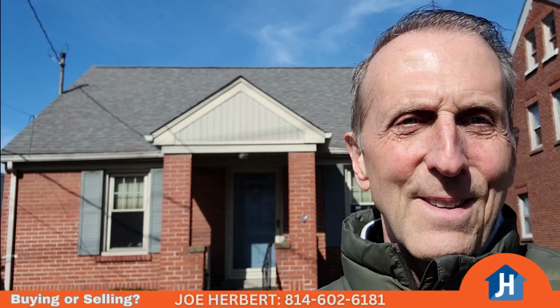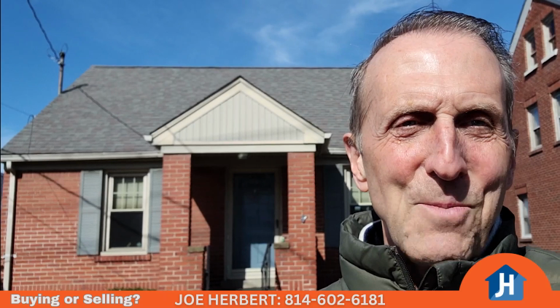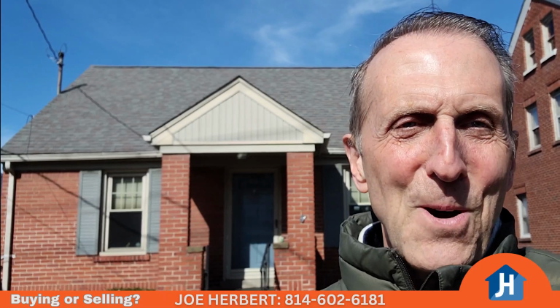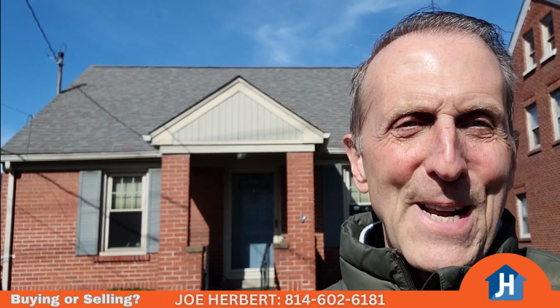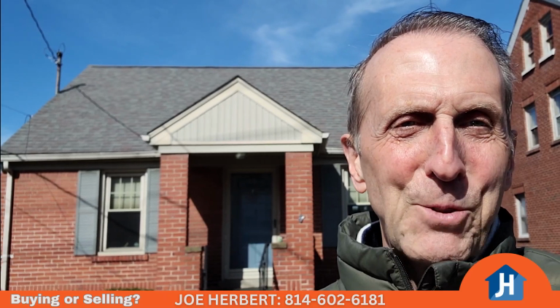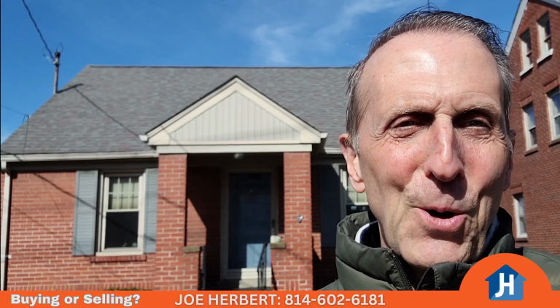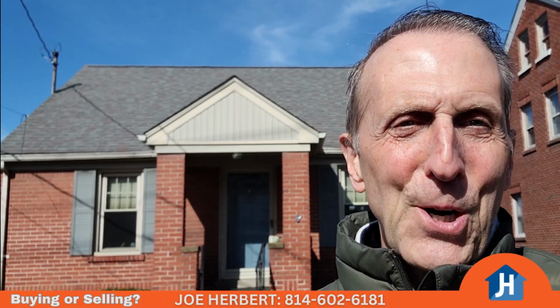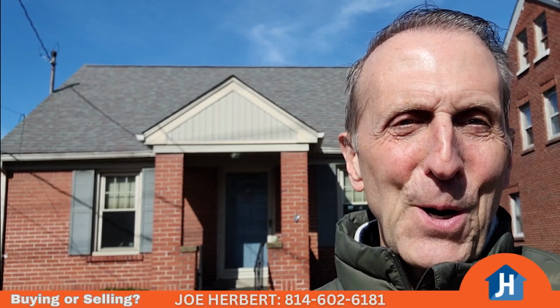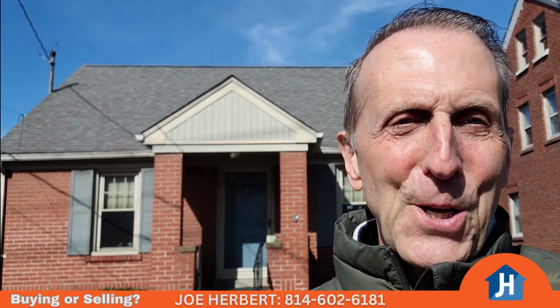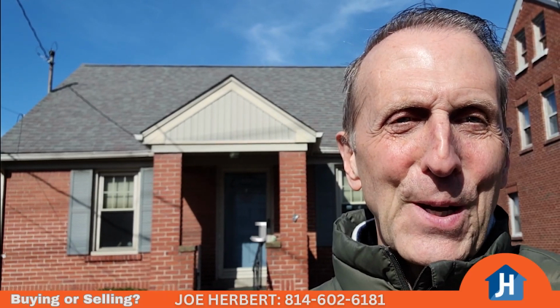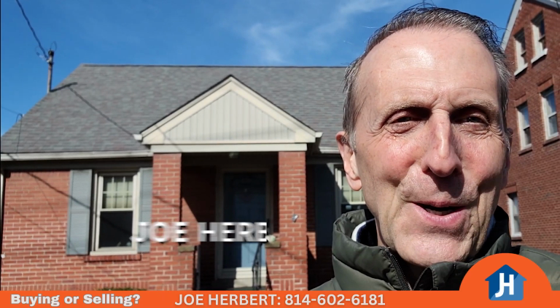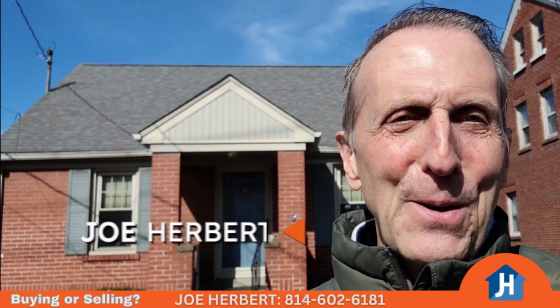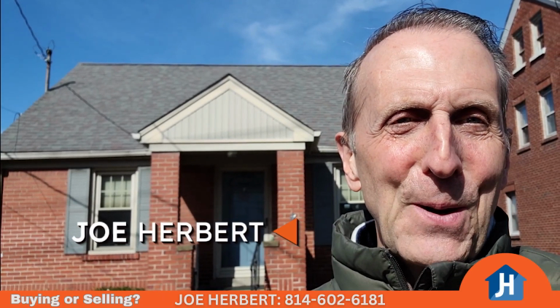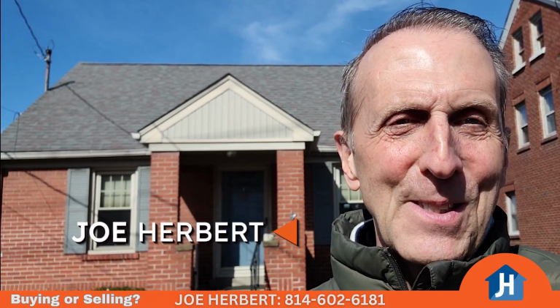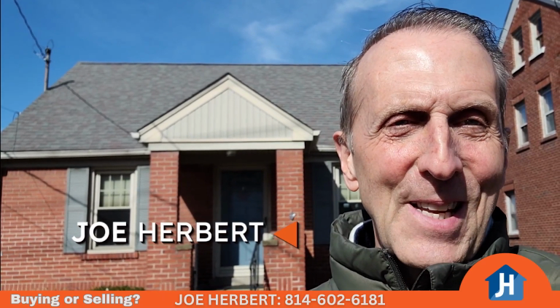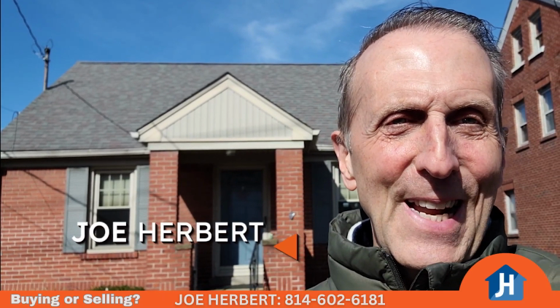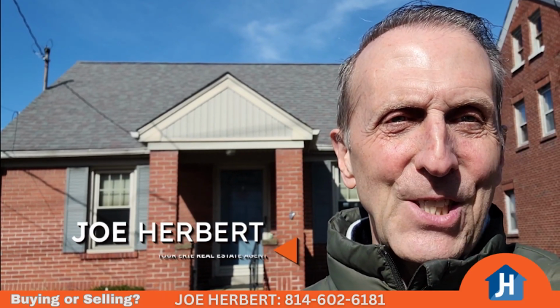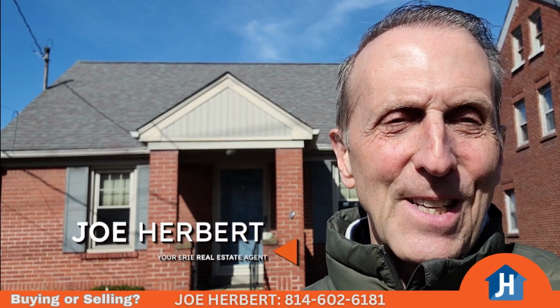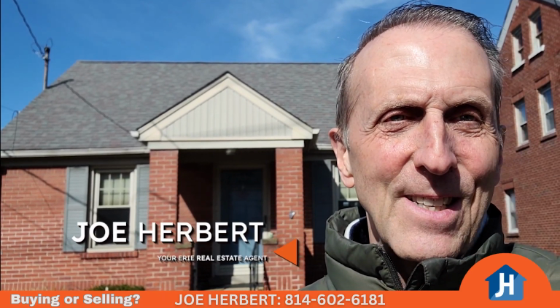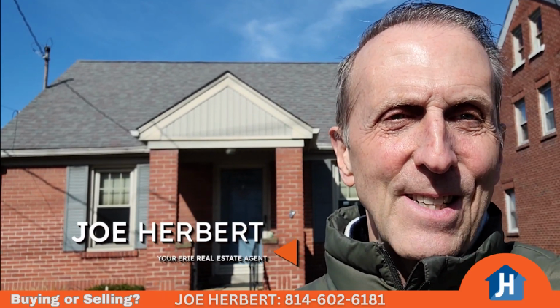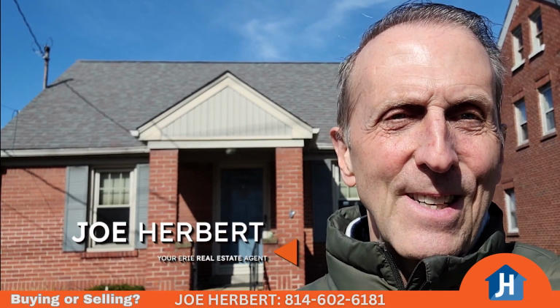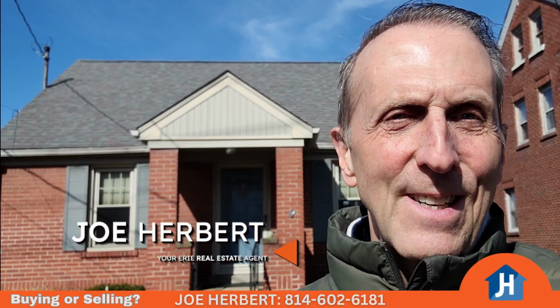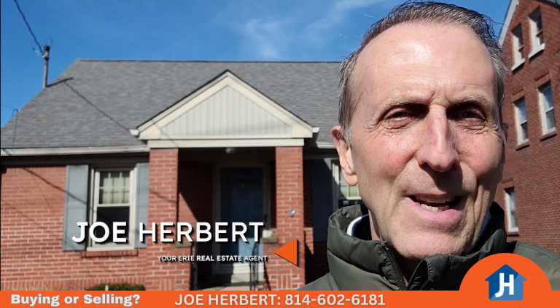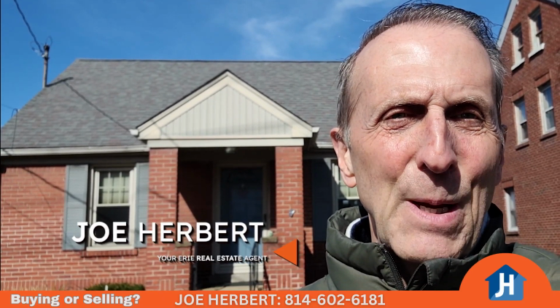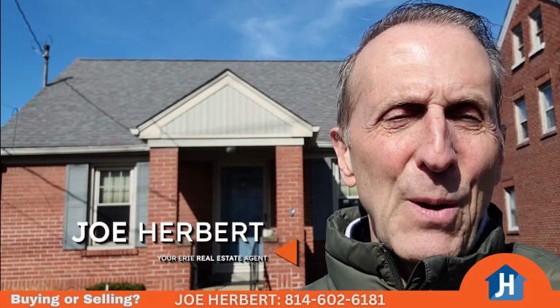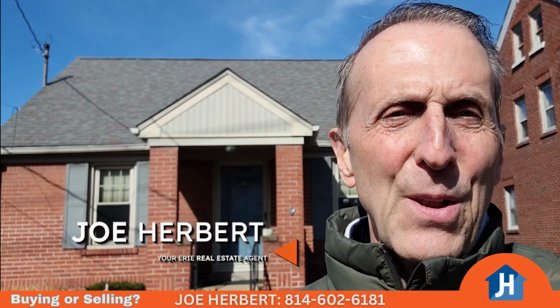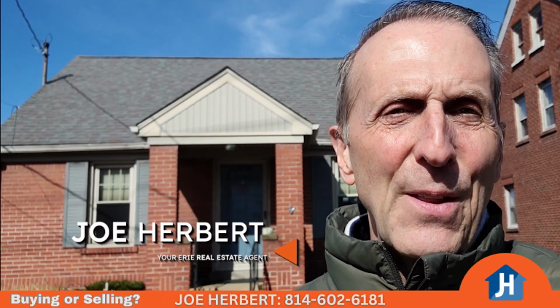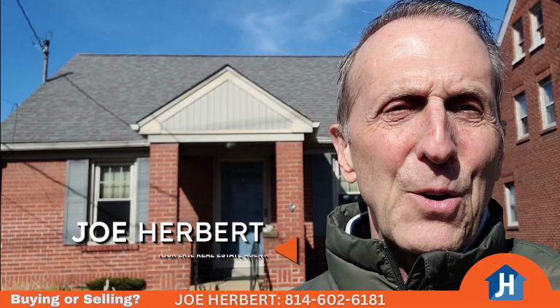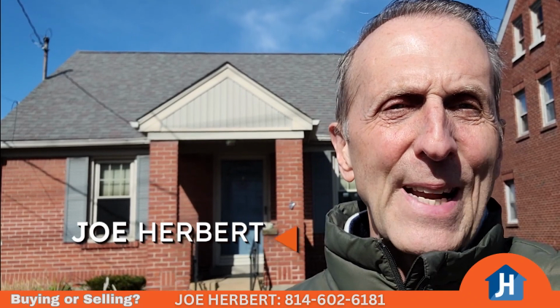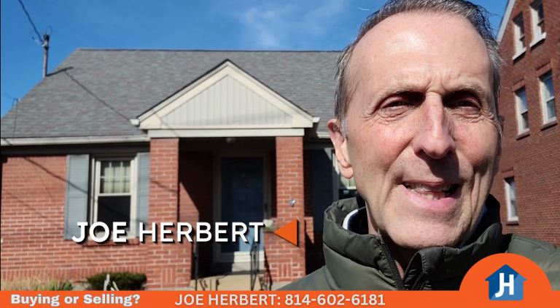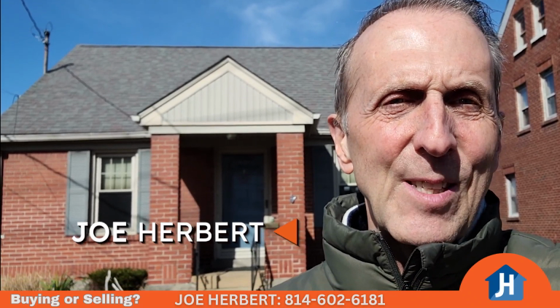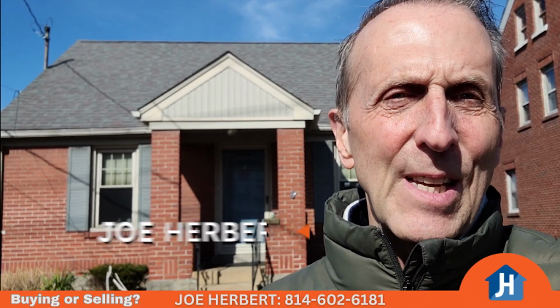Good morning, I'm Joe Herbert, your Erie Real Estate Agent, and I'm here with another great listing.